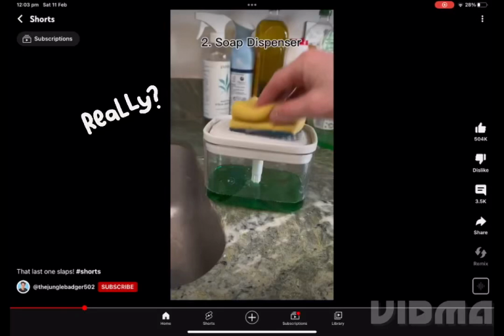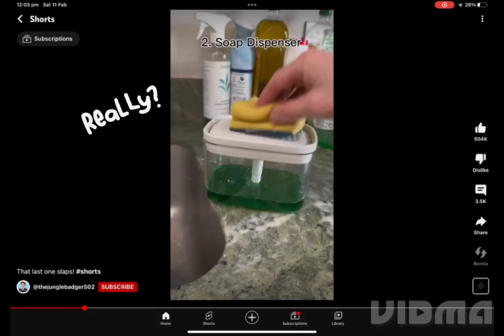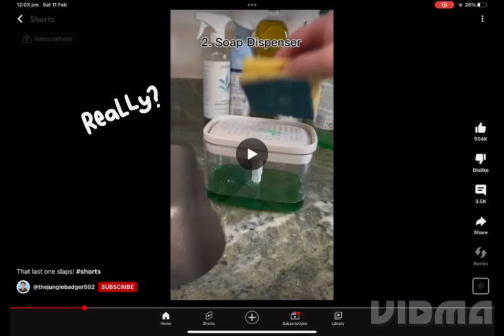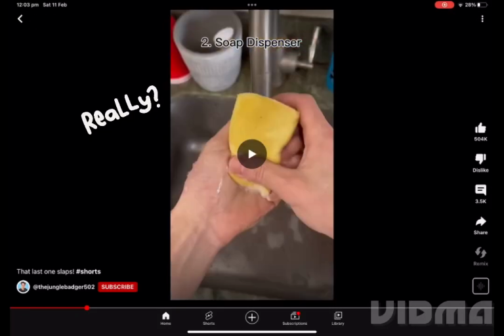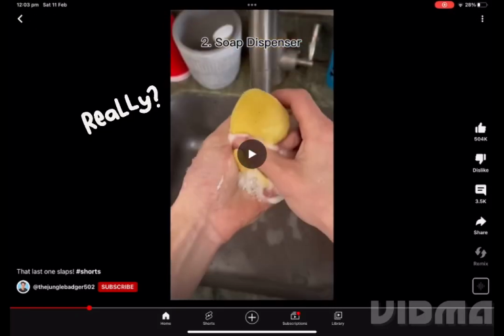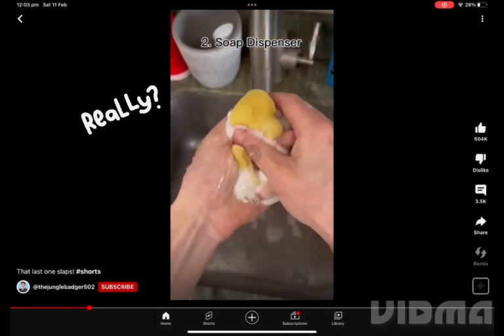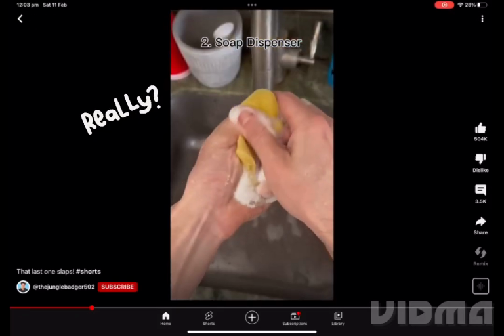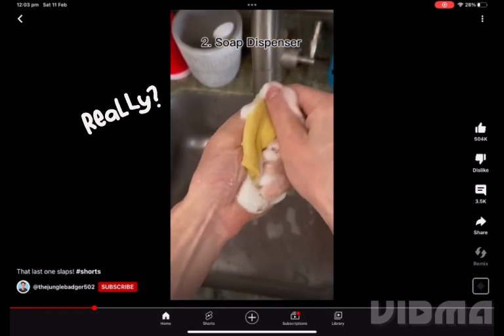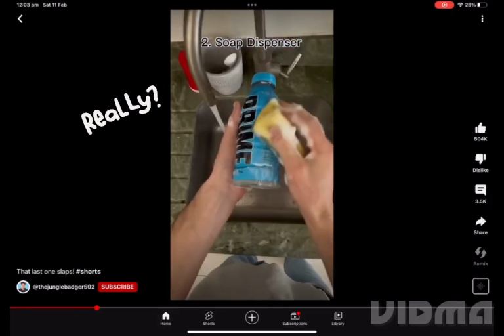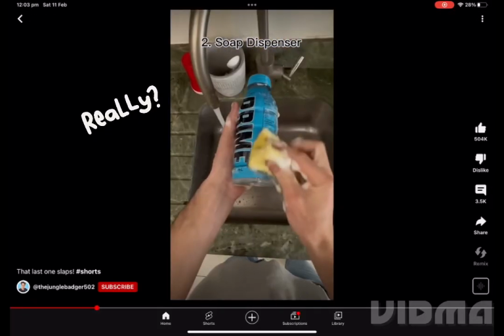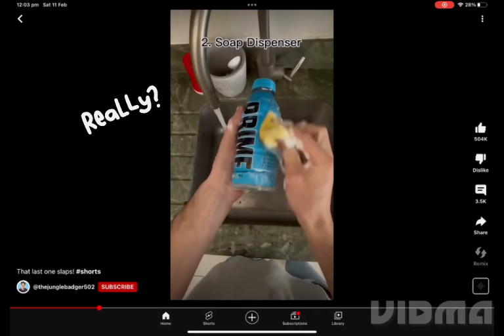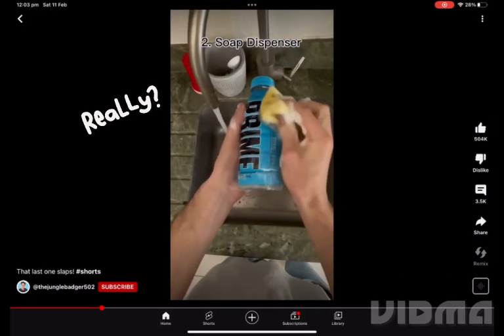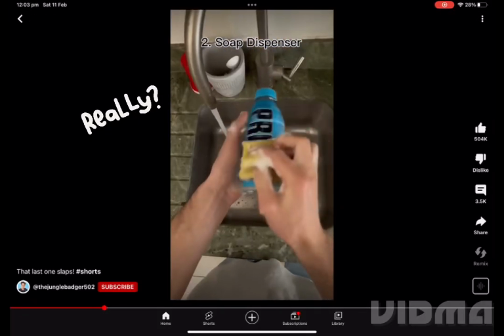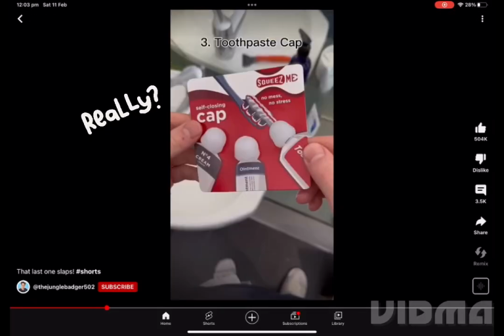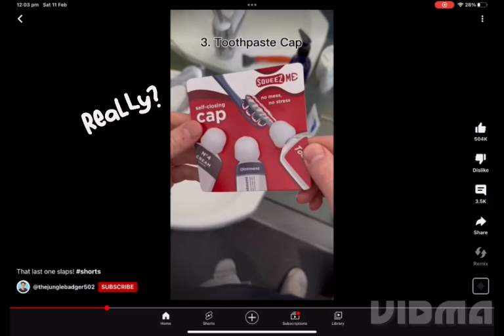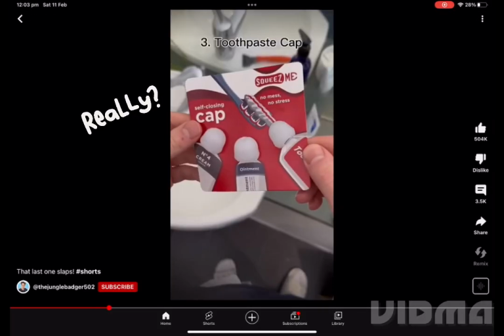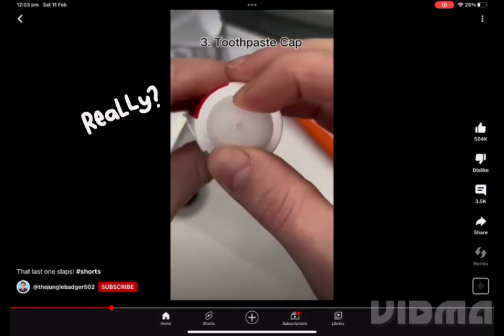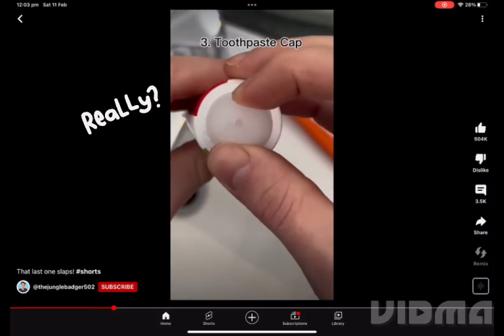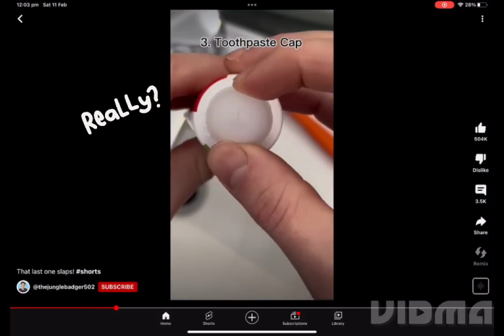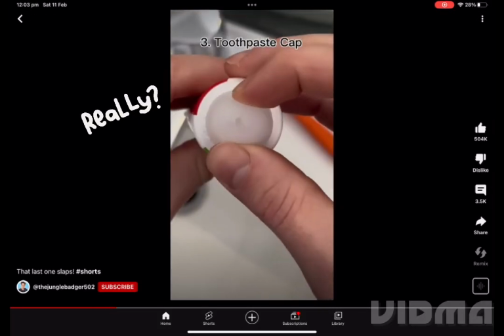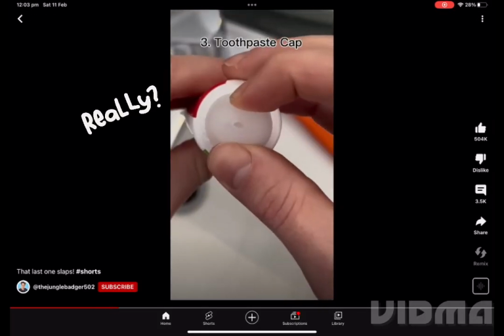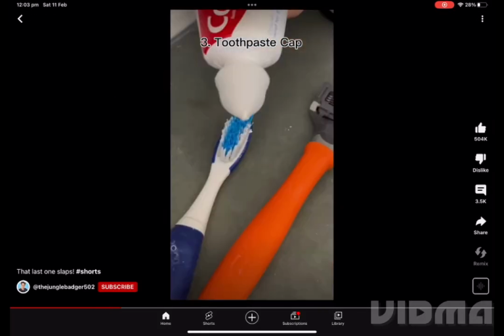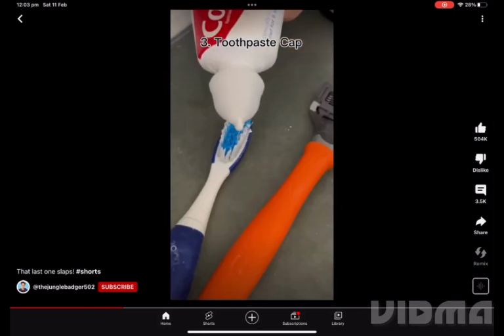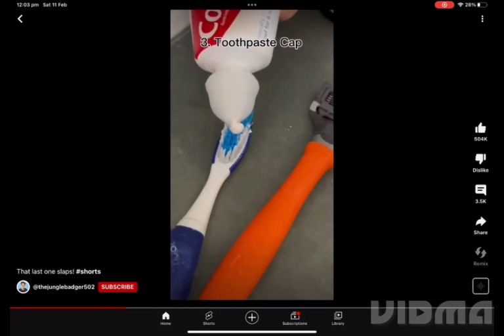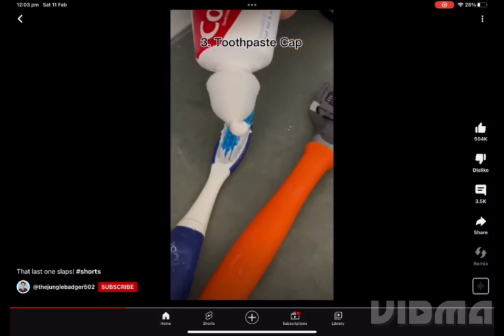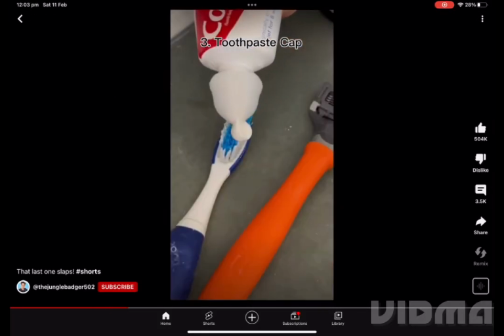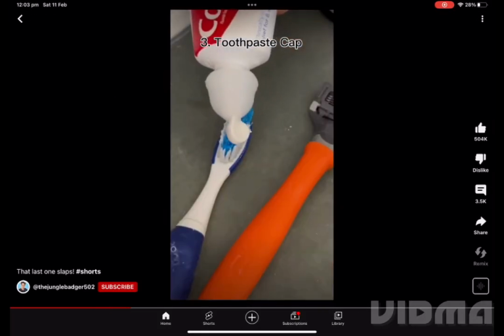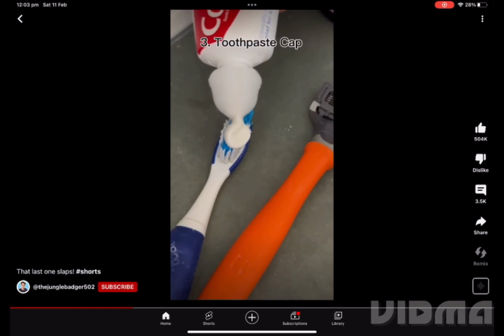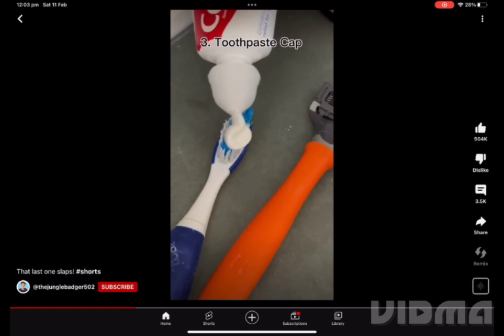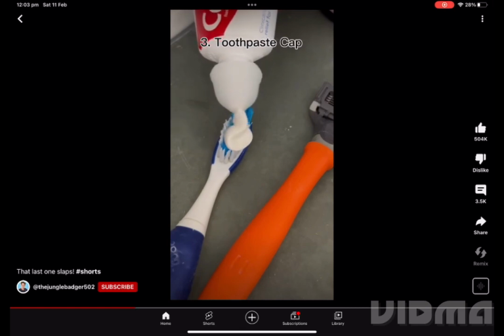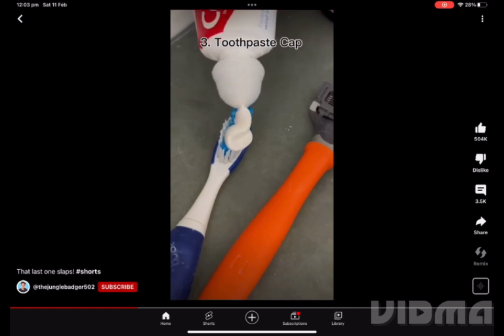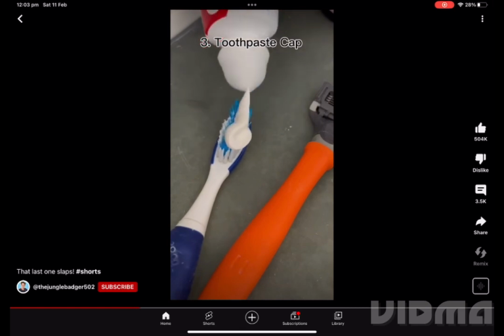Push down and it gives you the perfect amount of soap. This is a self-closing toothpaste cap. When you squeeze it, the knob closes itself.